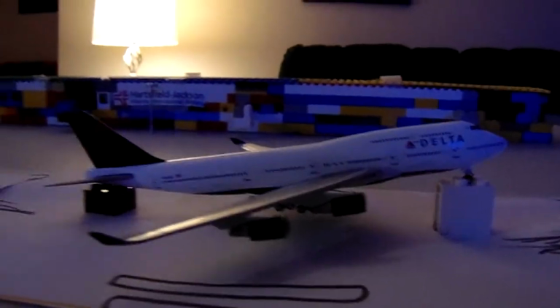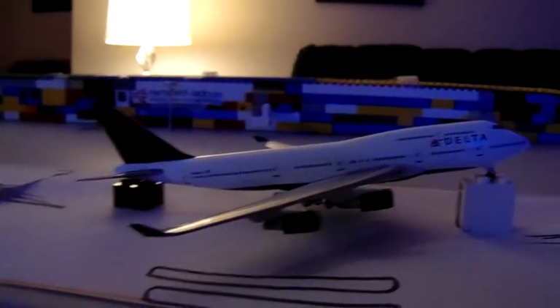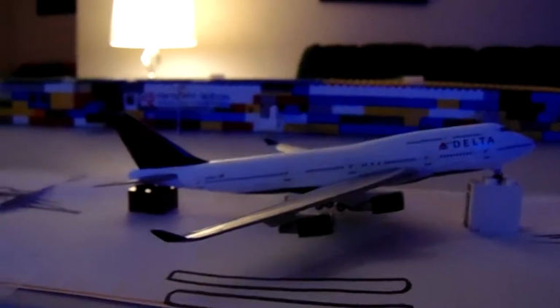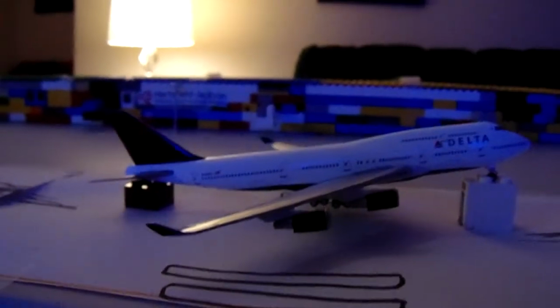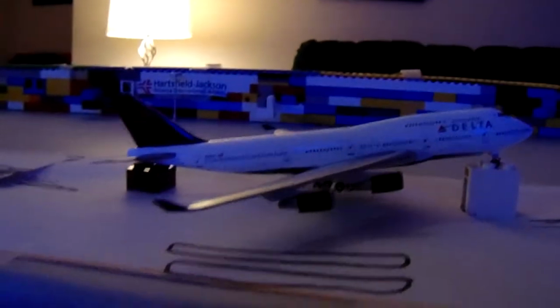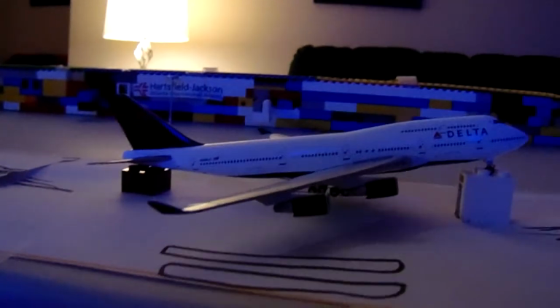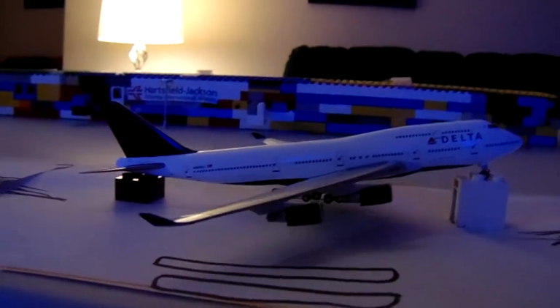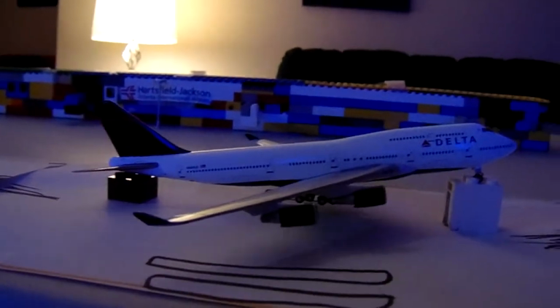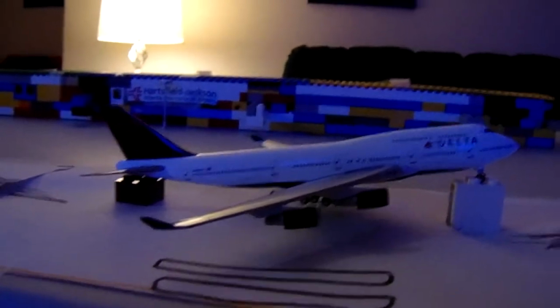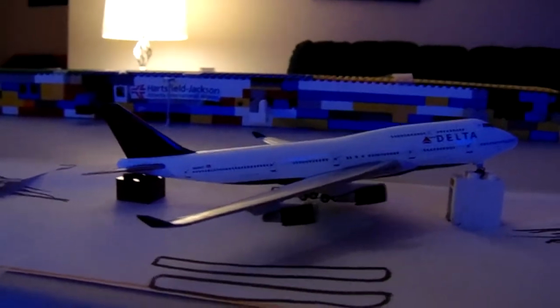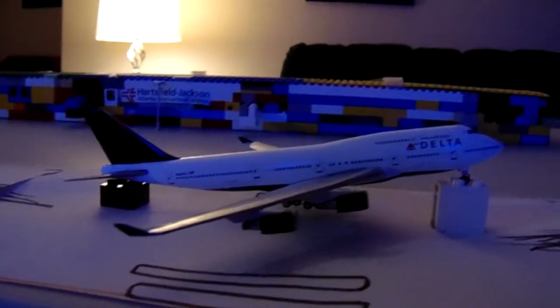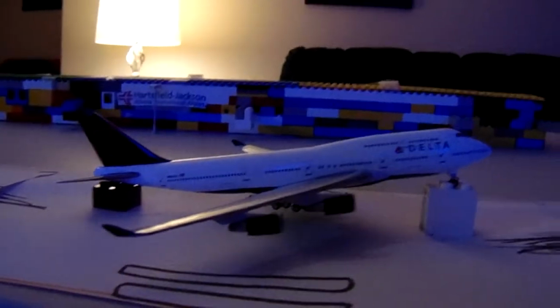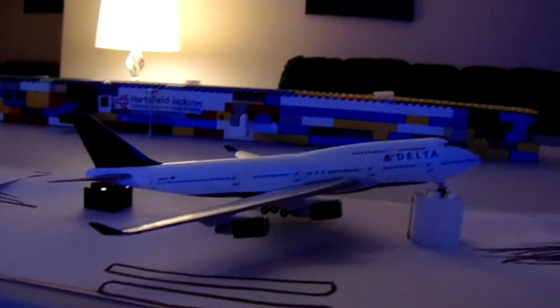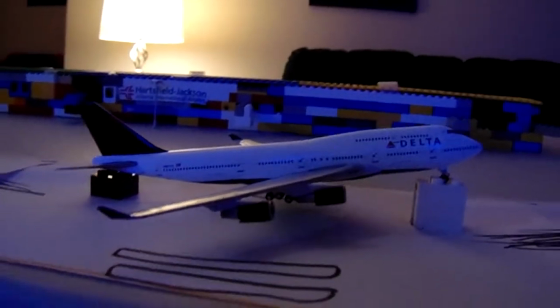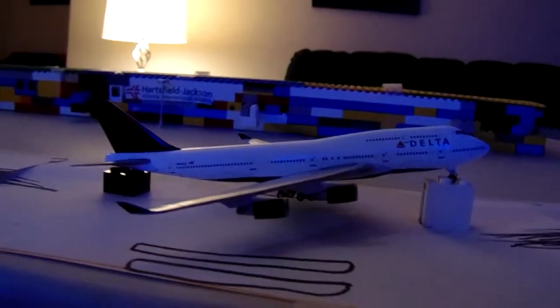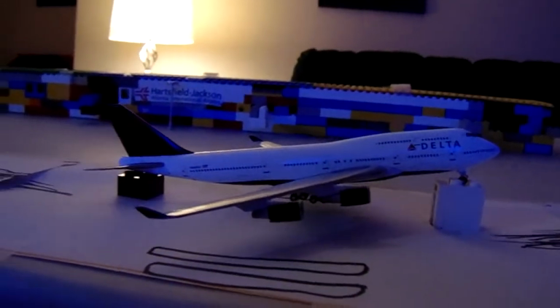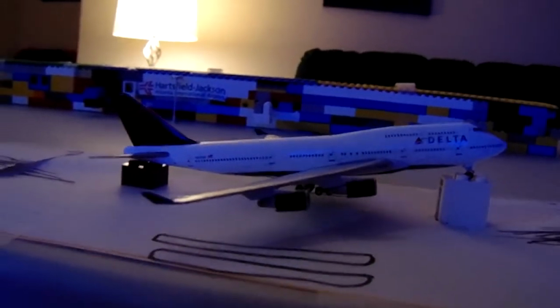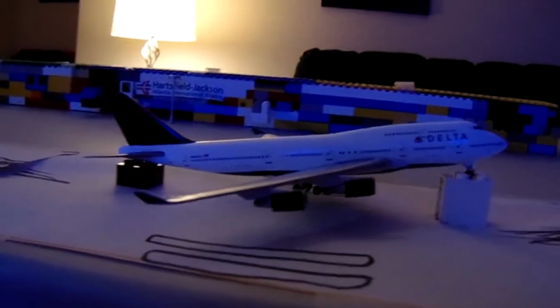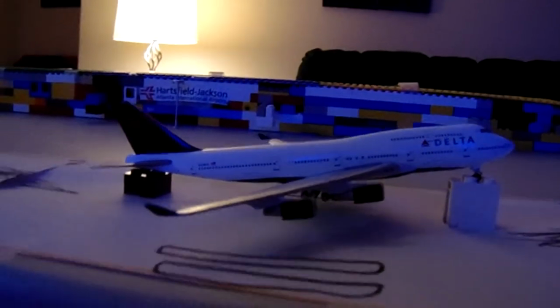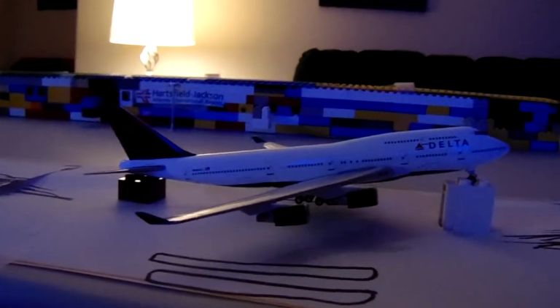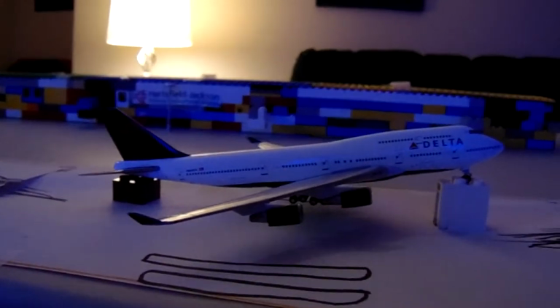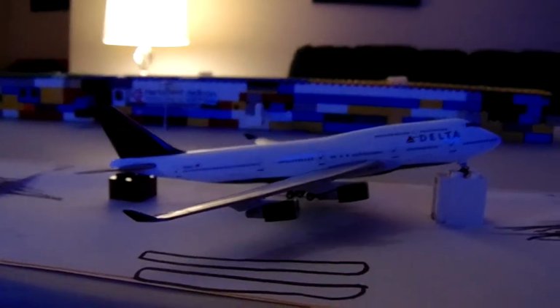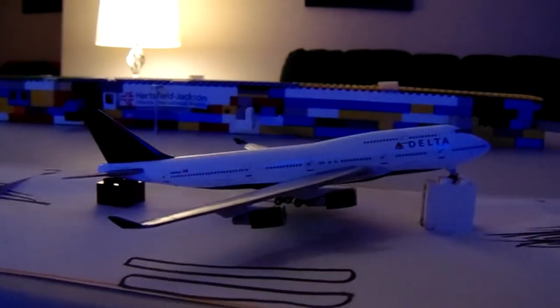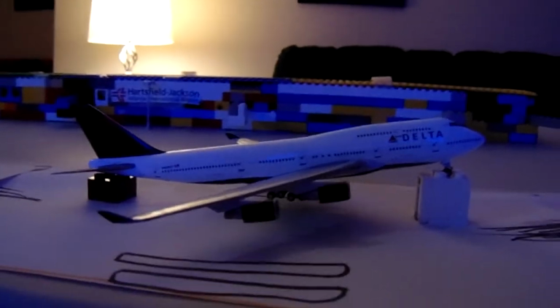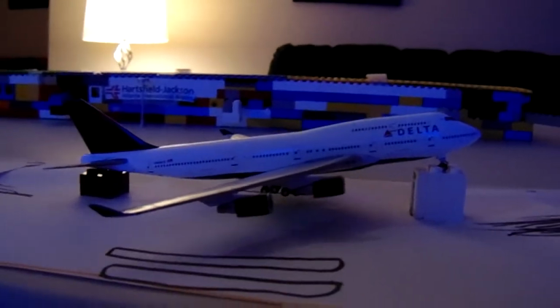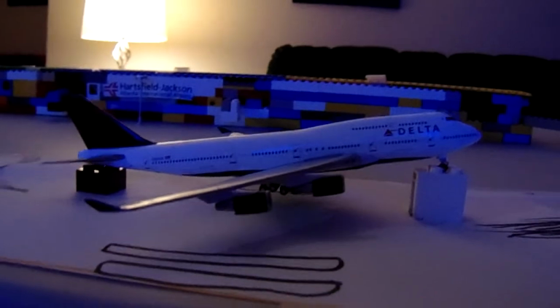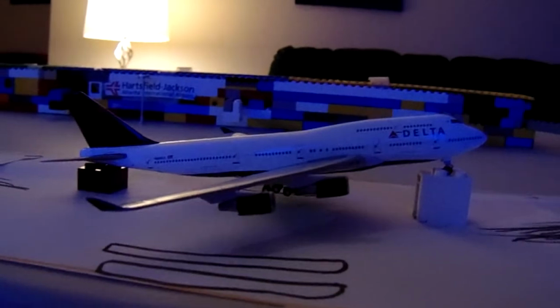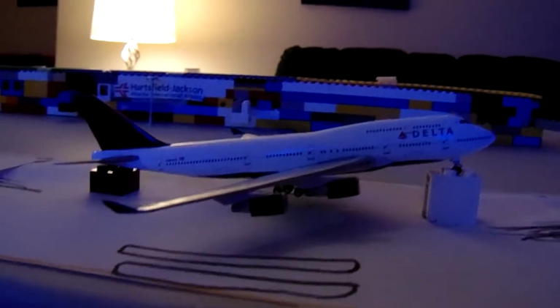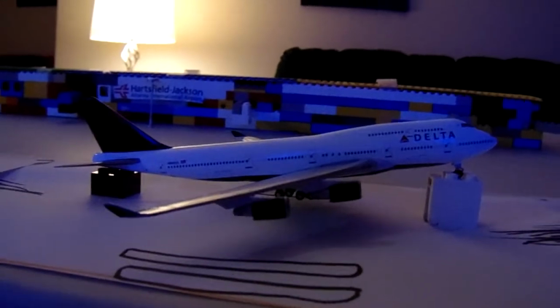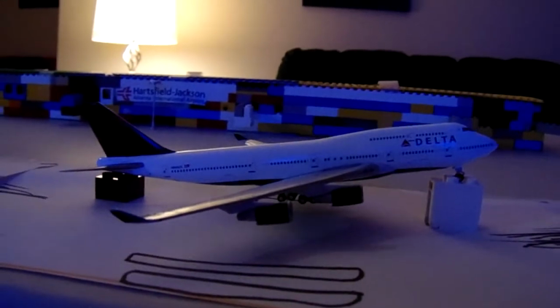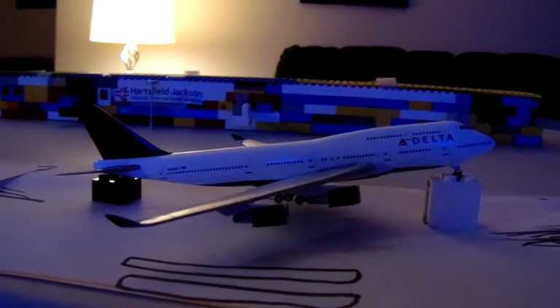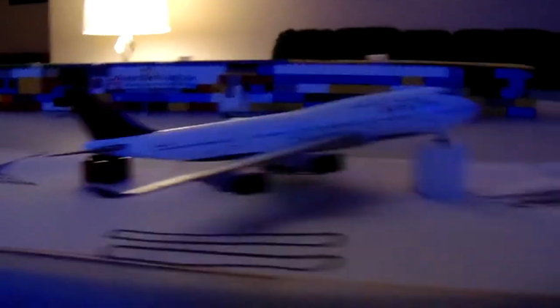Here's a Delta 747-400, he's going to Tokyo Narita.